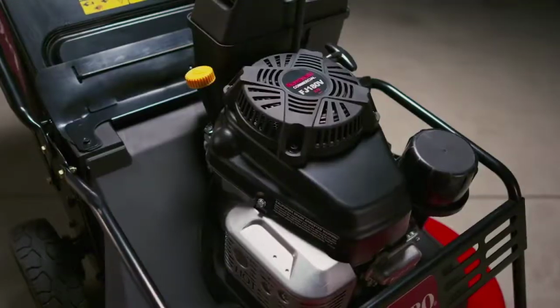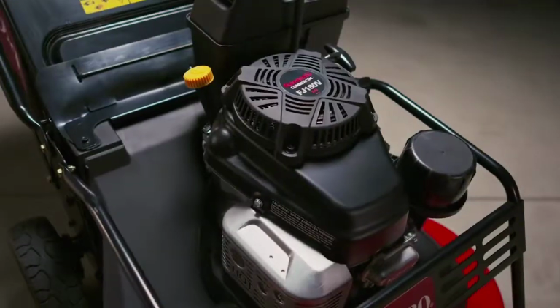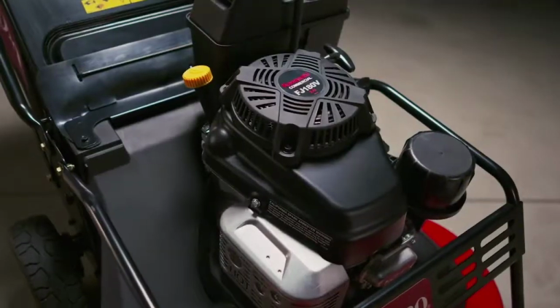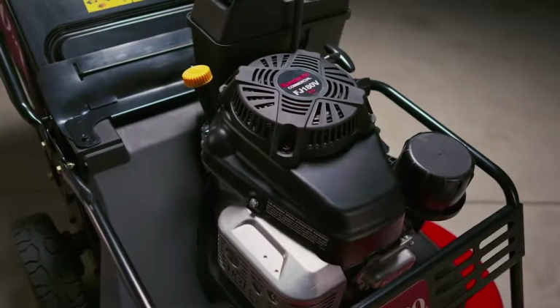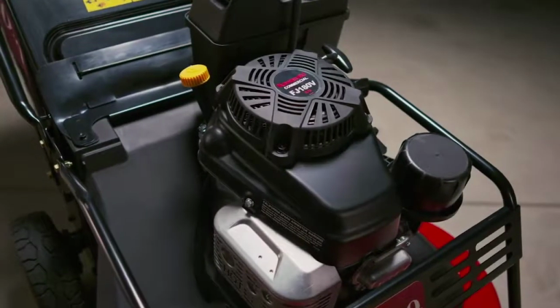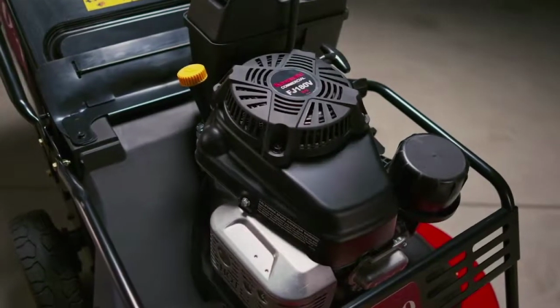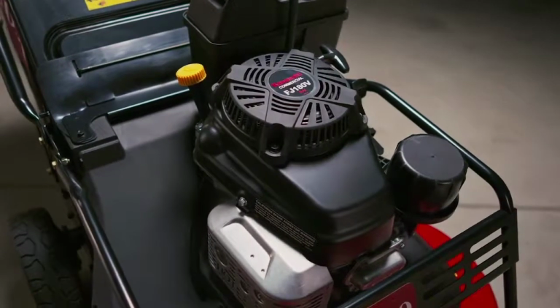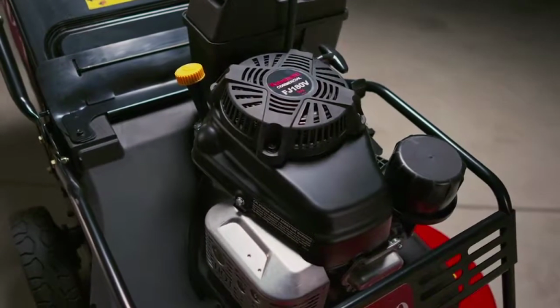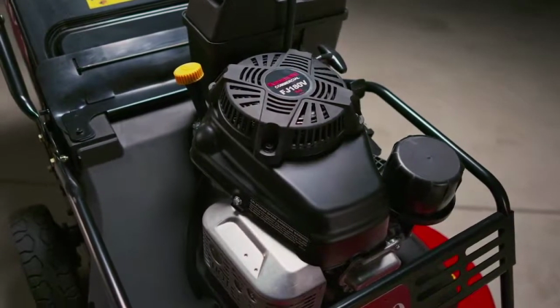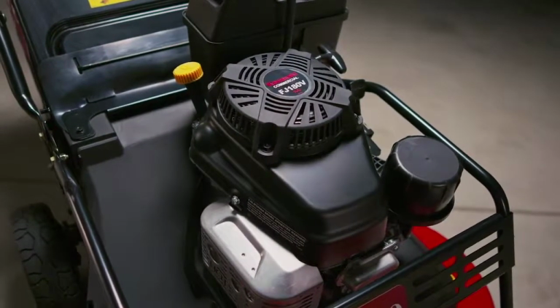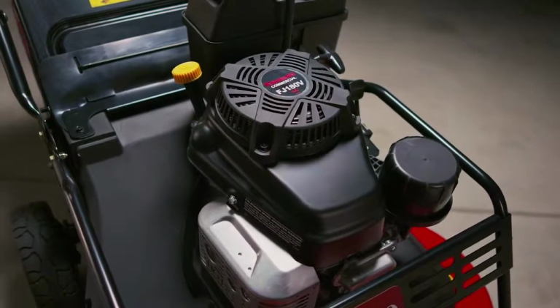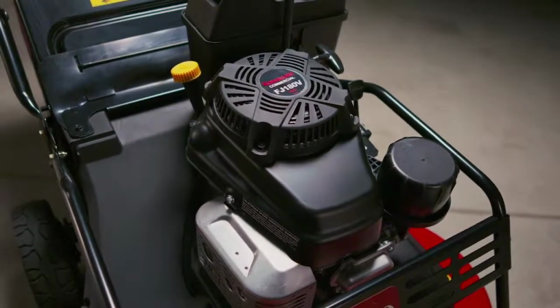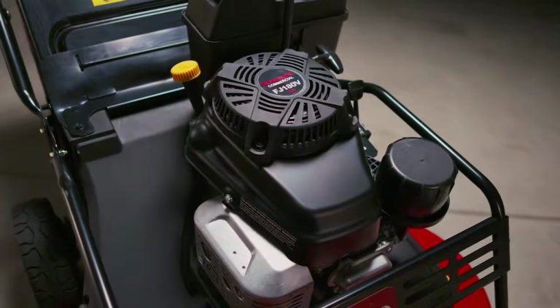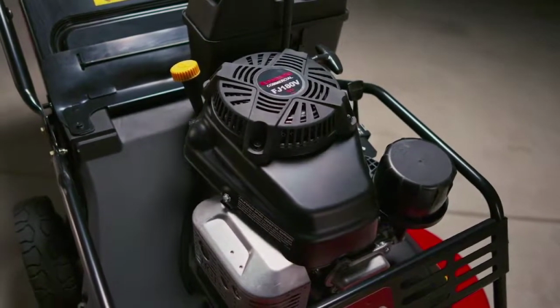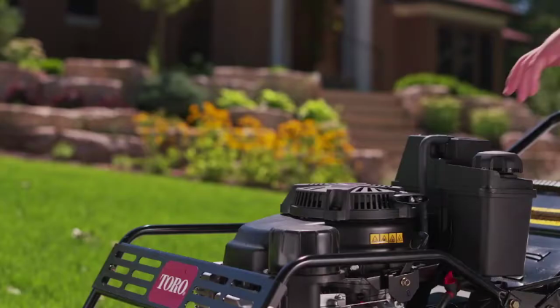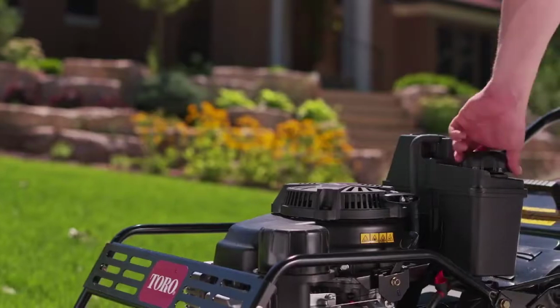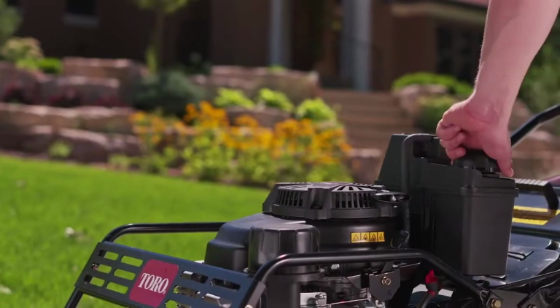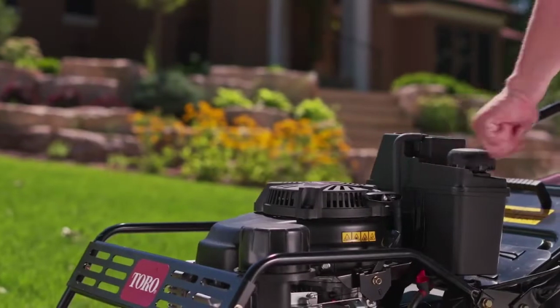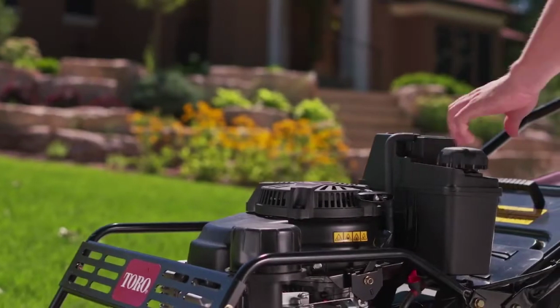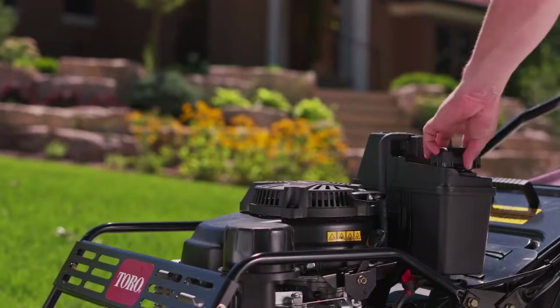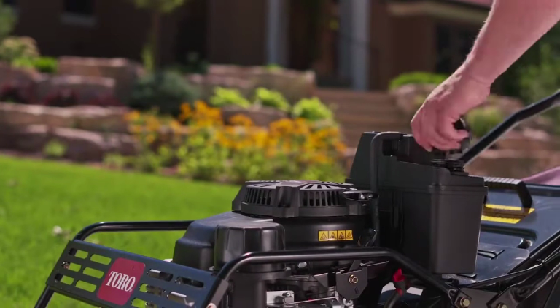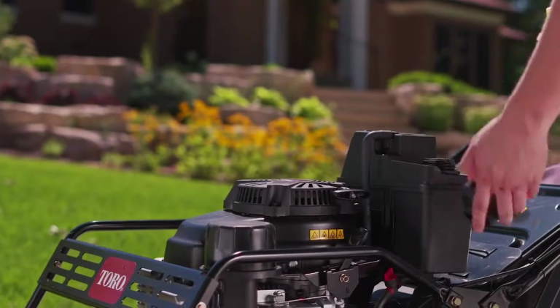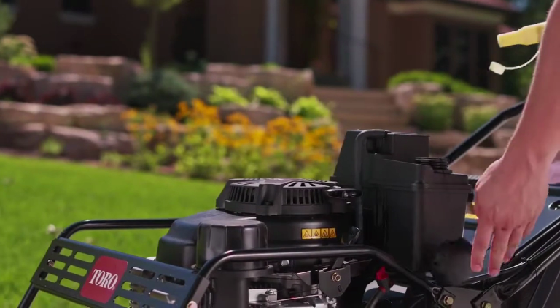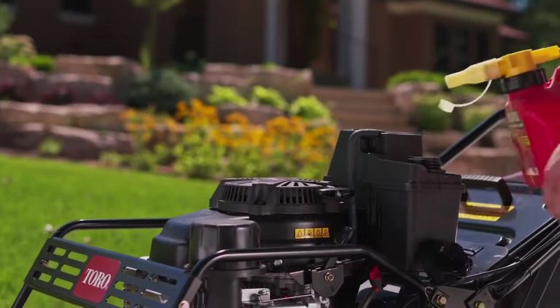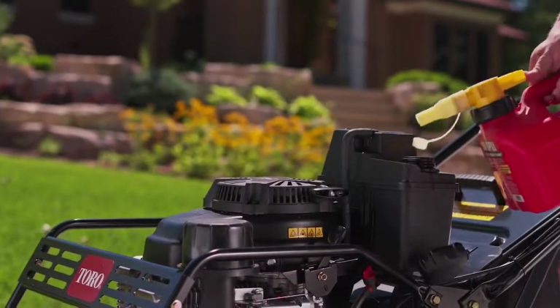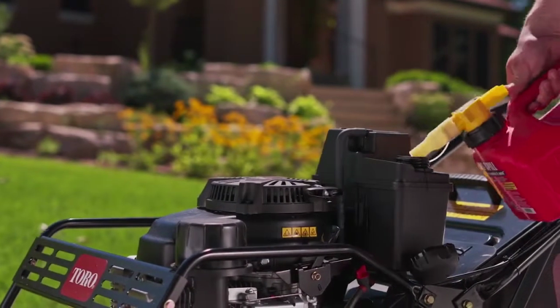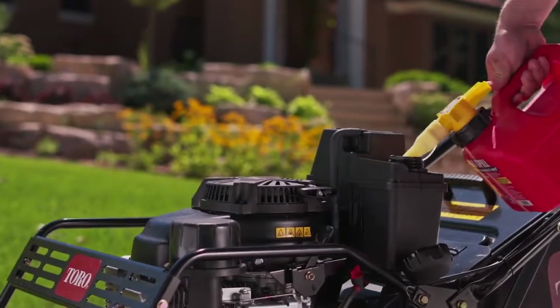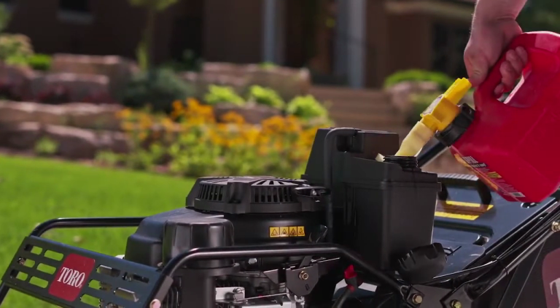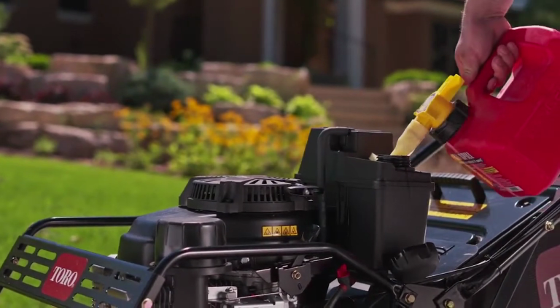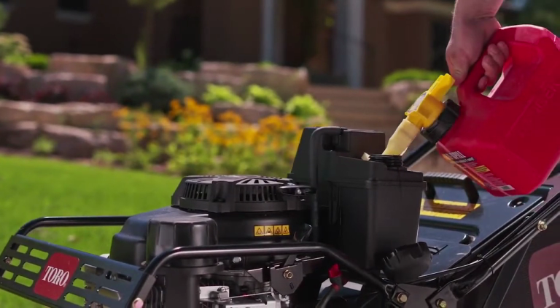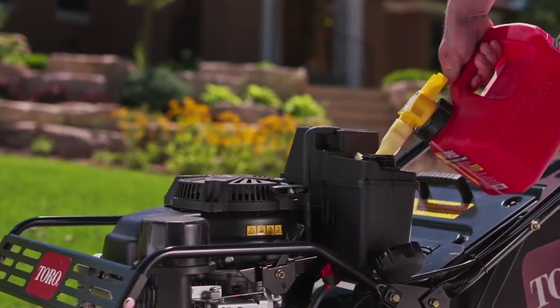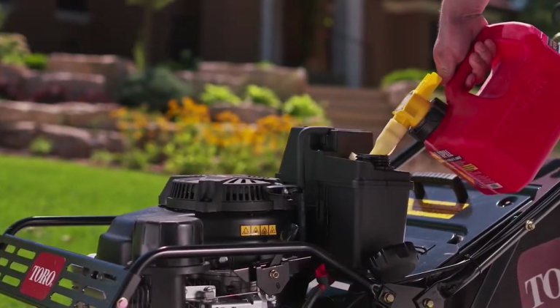The commercial-grade Kawasaki engine packs plenty of power, with a large one-gallon gas tank for longer mowing times between refills.